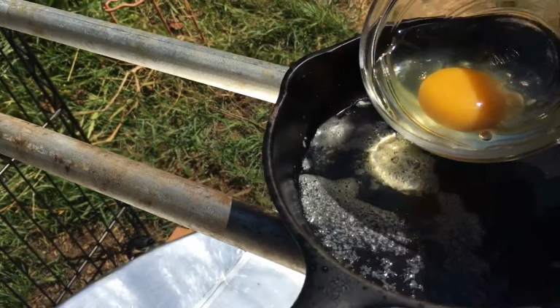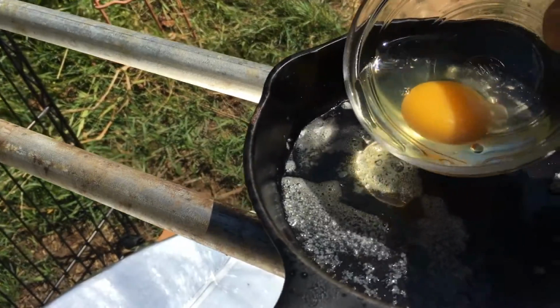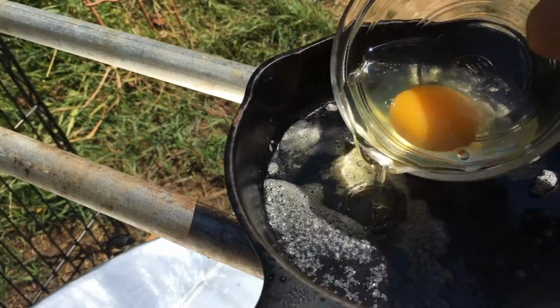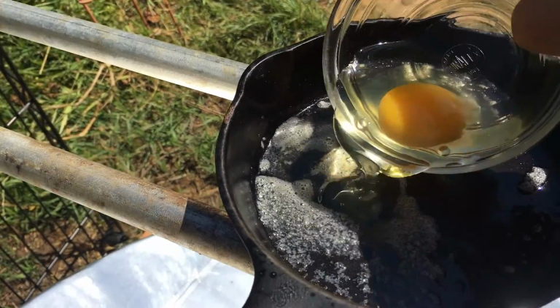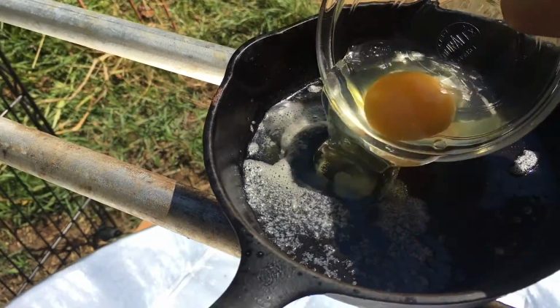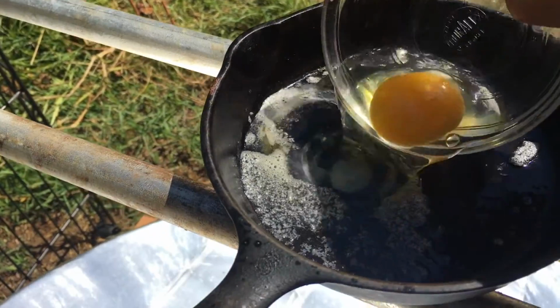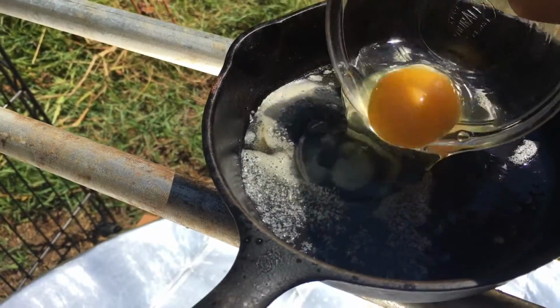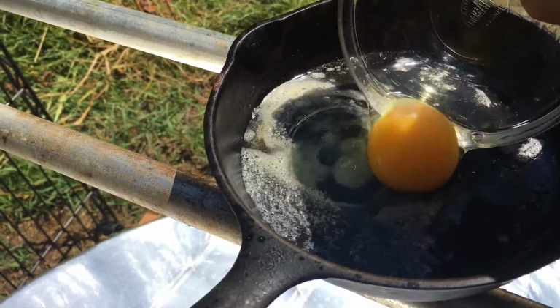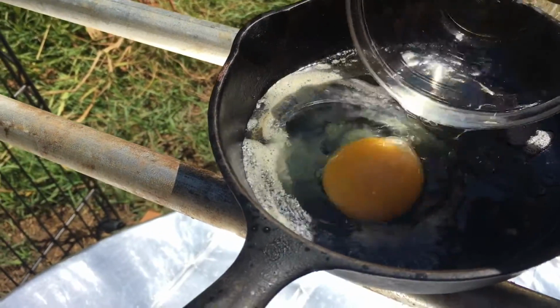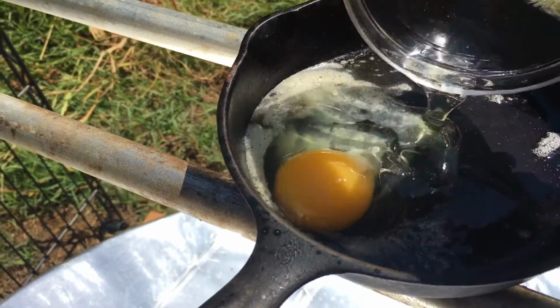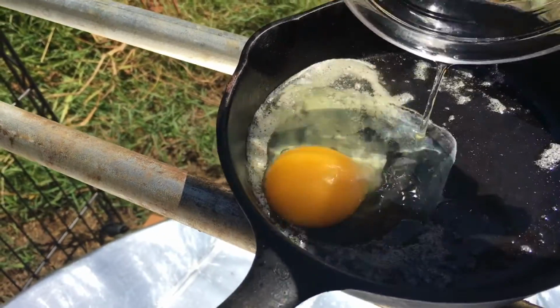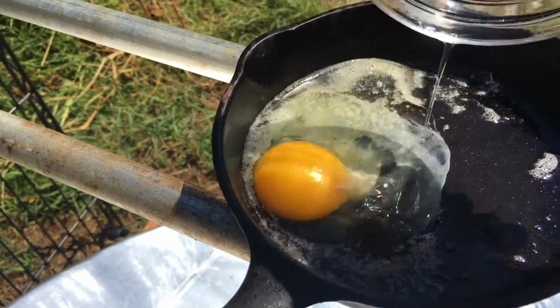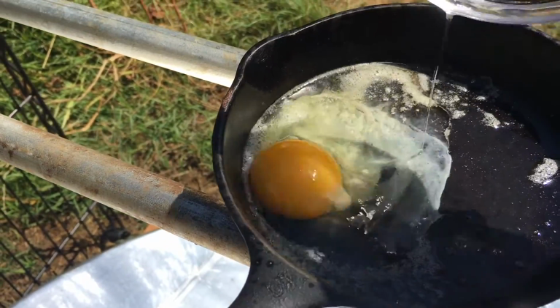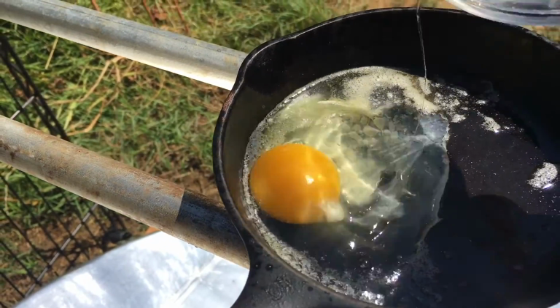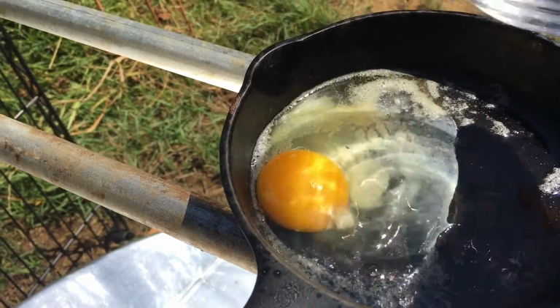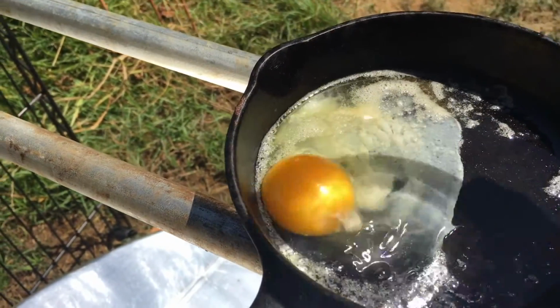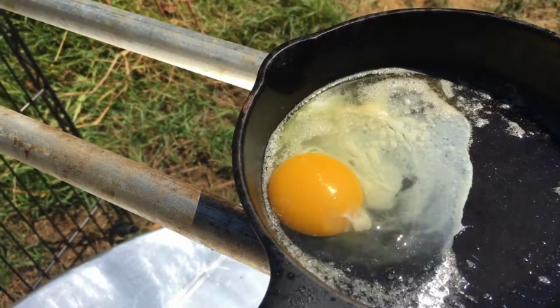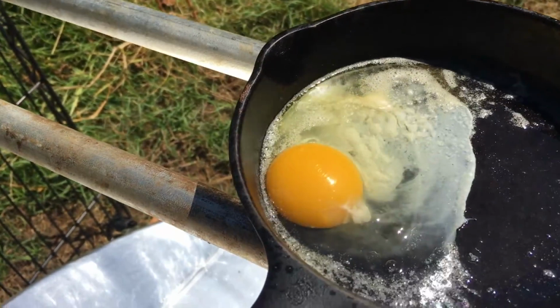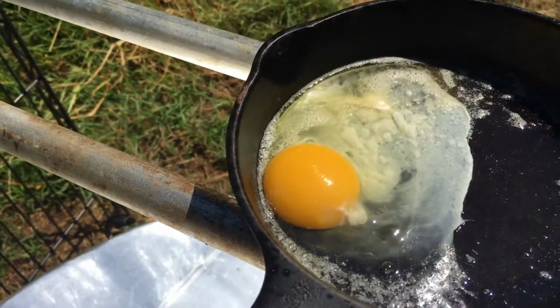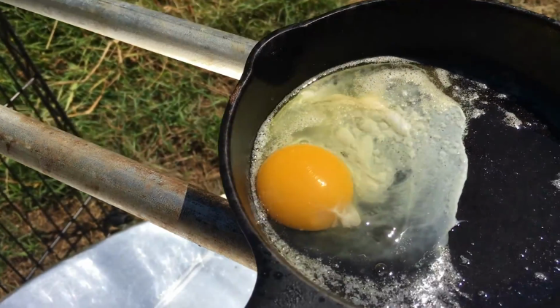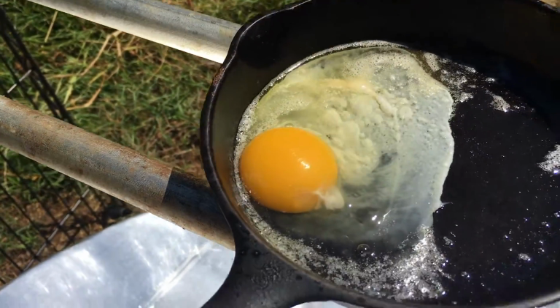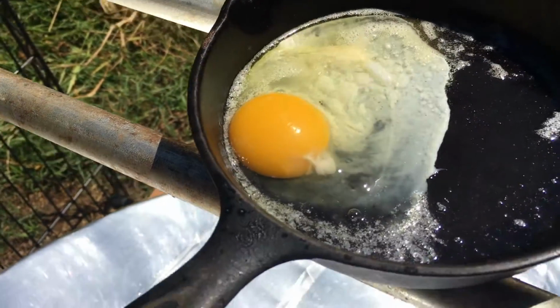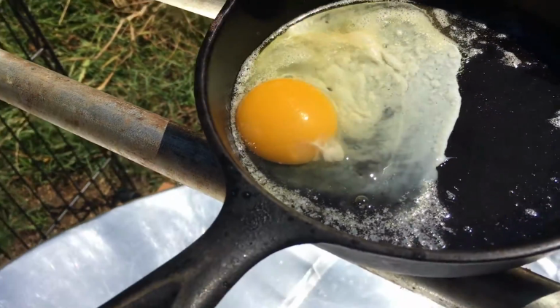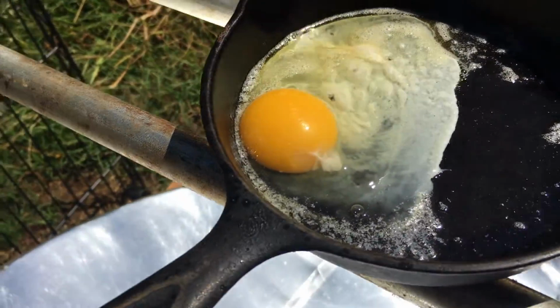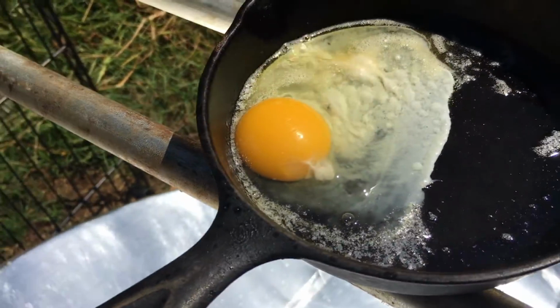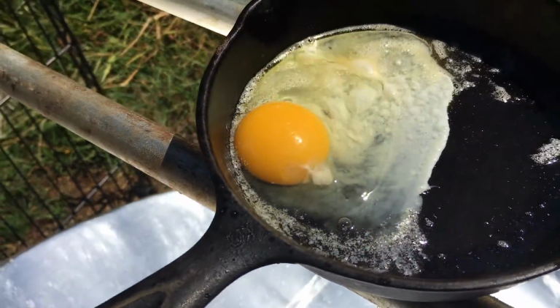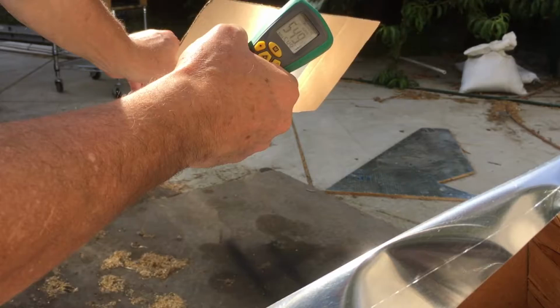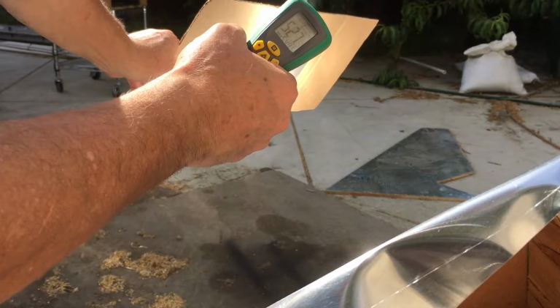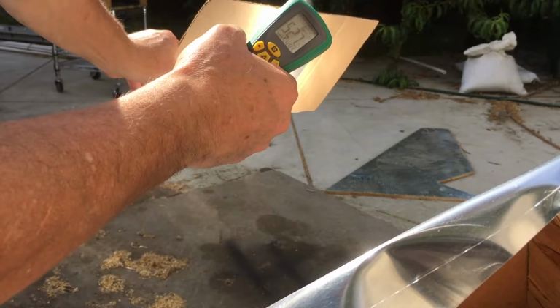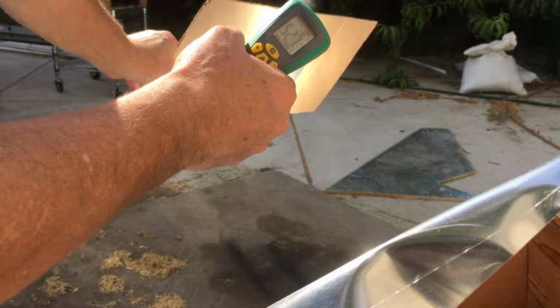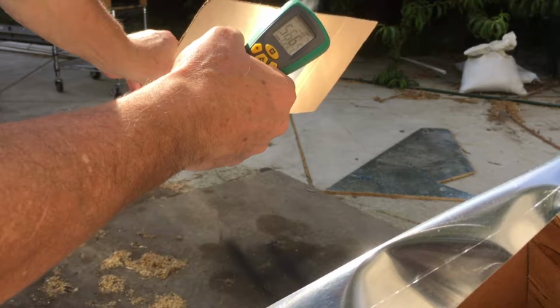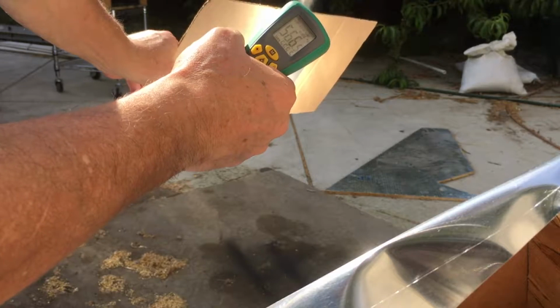Today I'm going to show you how I built a parabolic concentrator using common building materials.